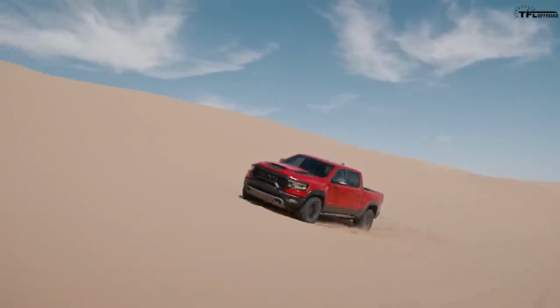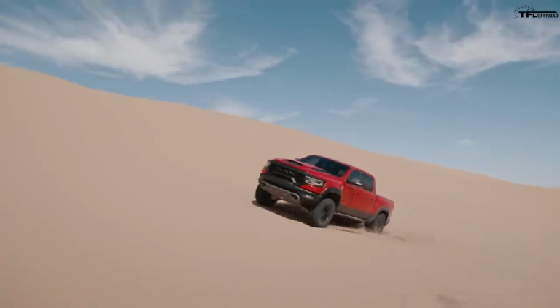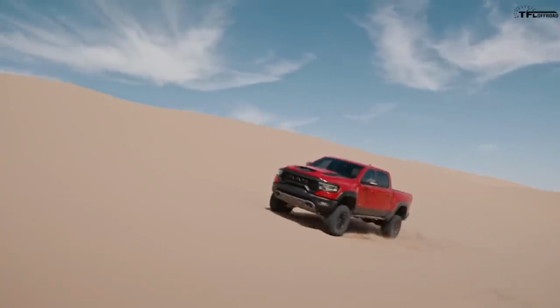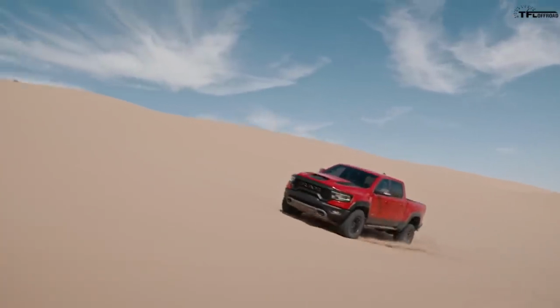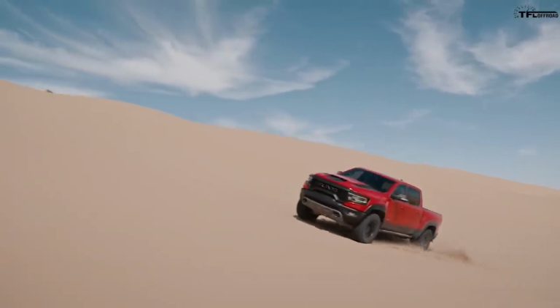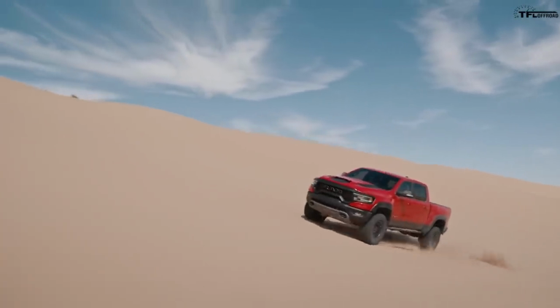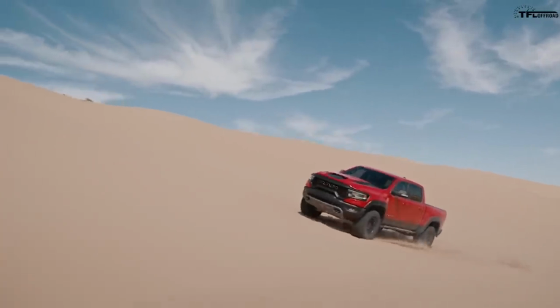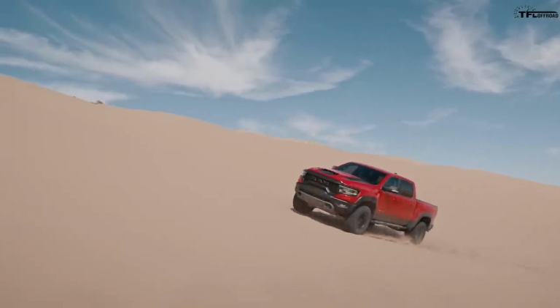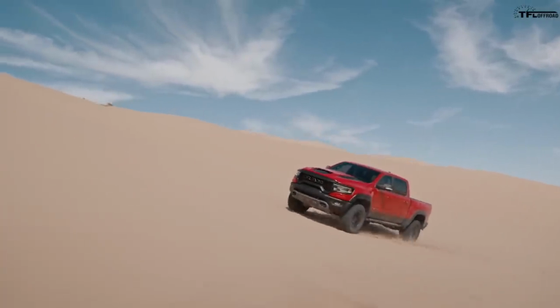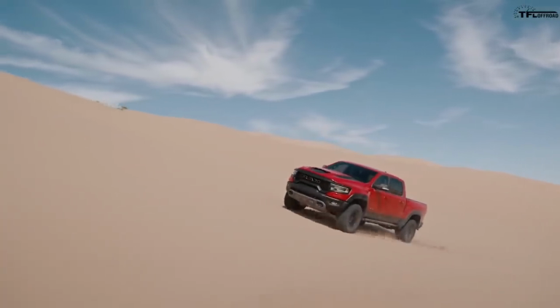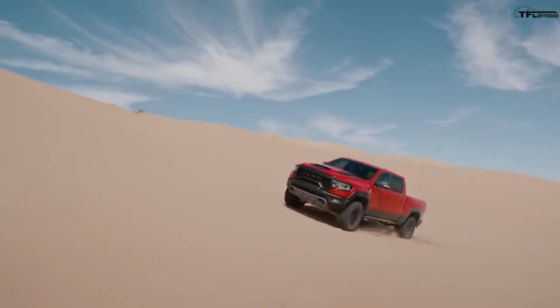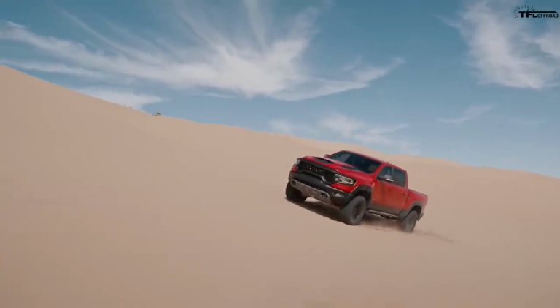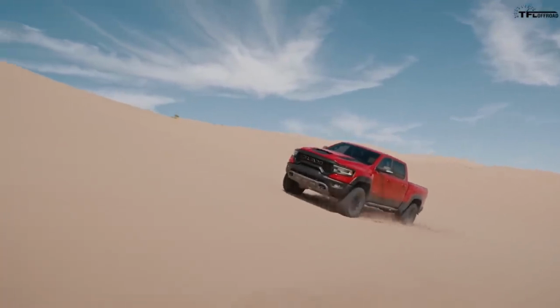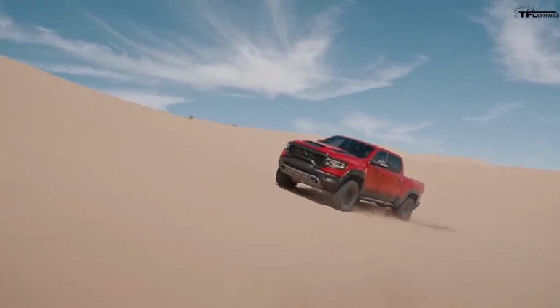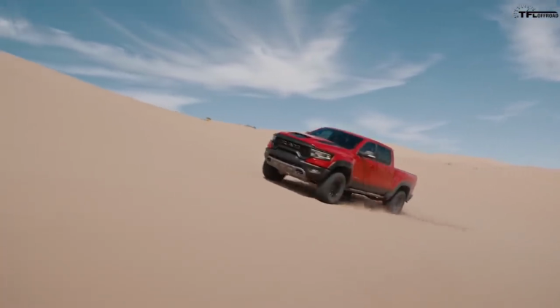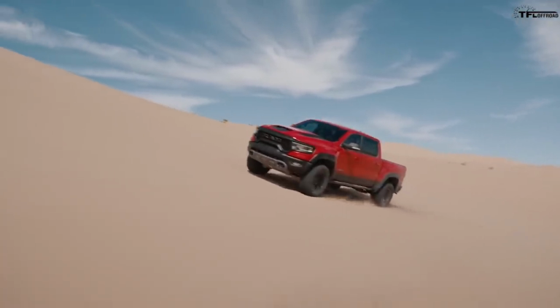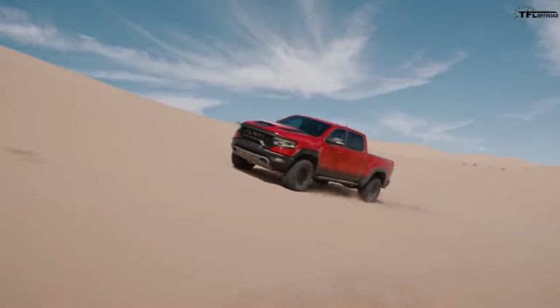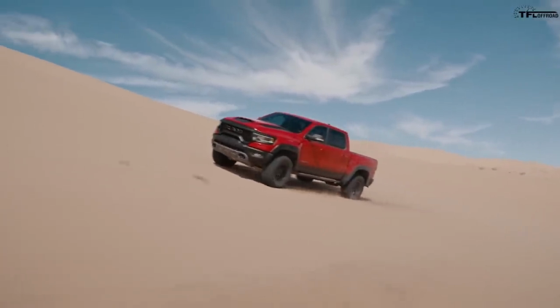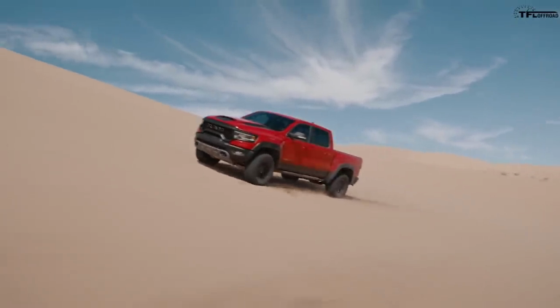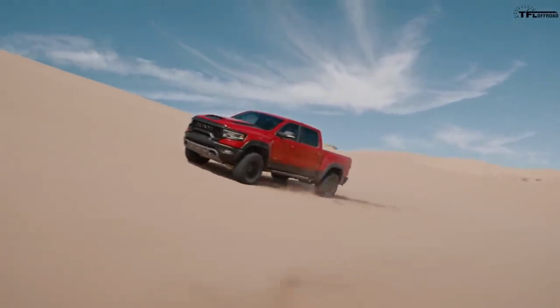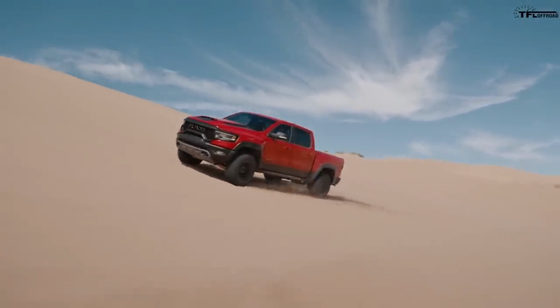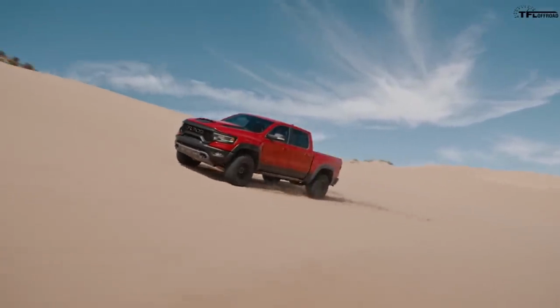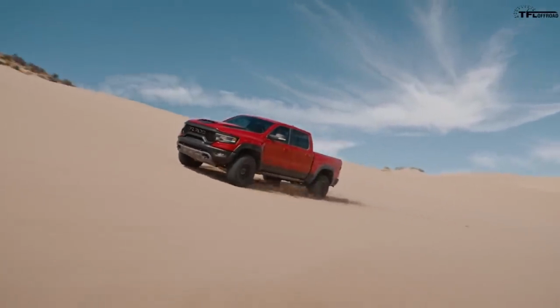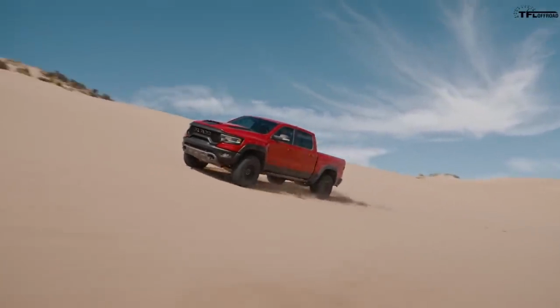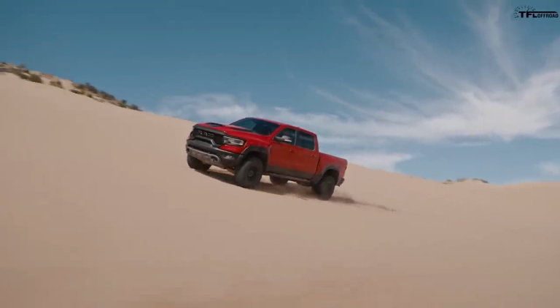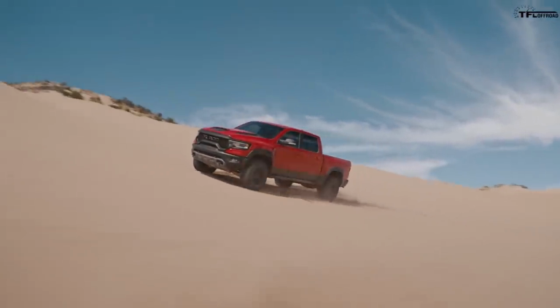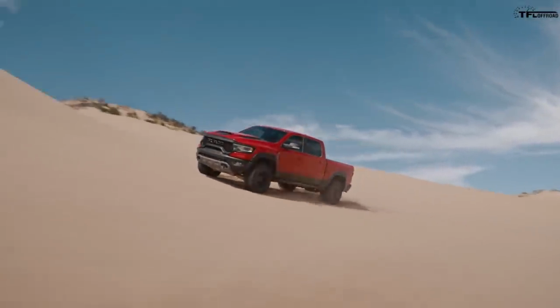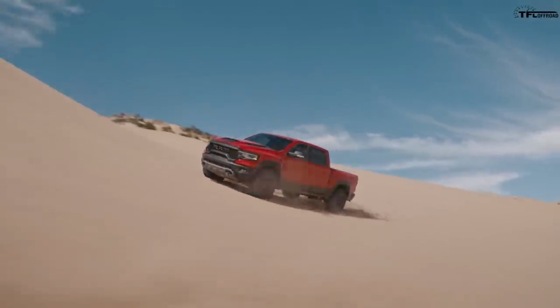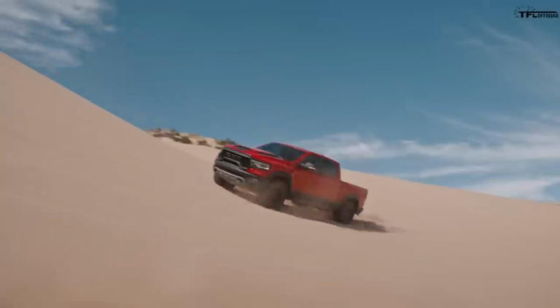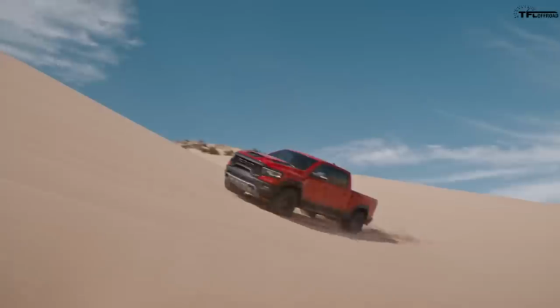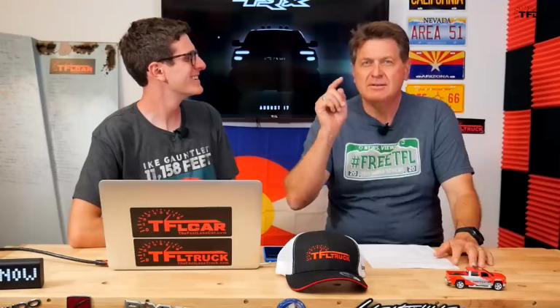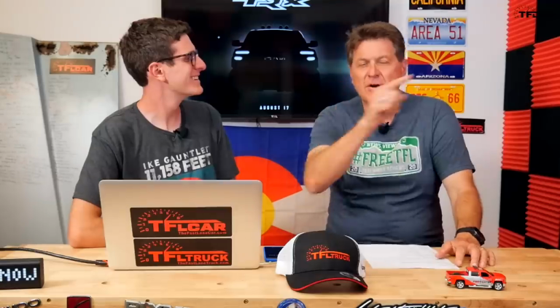I agree with one statement, and that is it is unbelievable. But it's not going to kick the Raptor's butt.